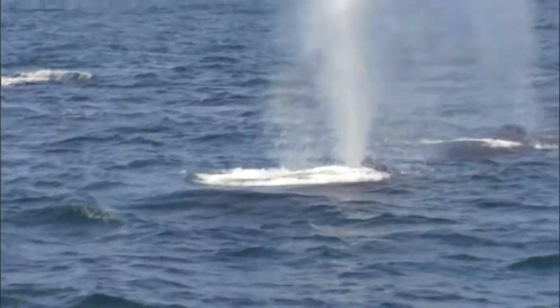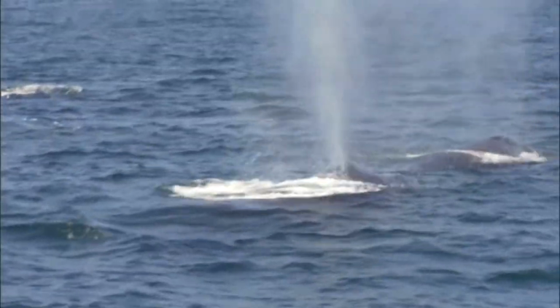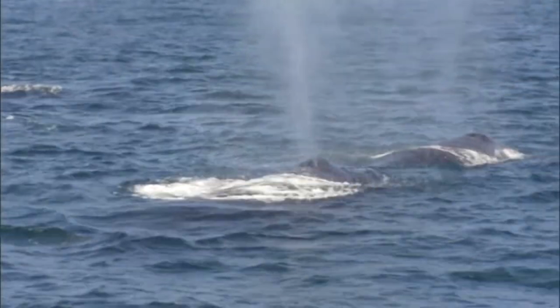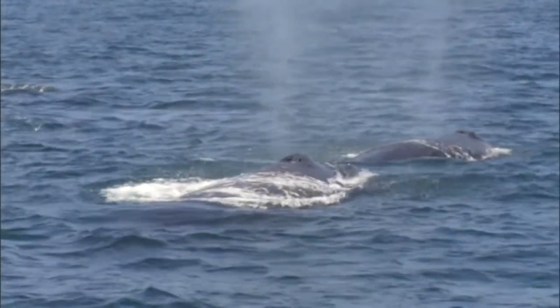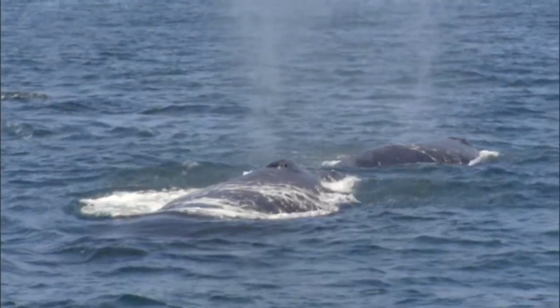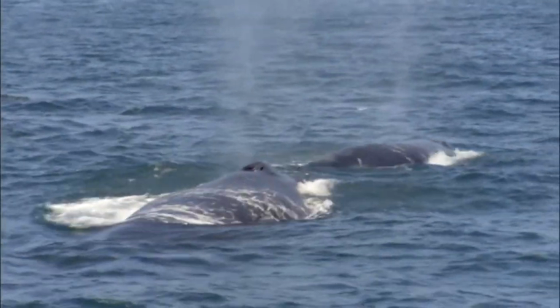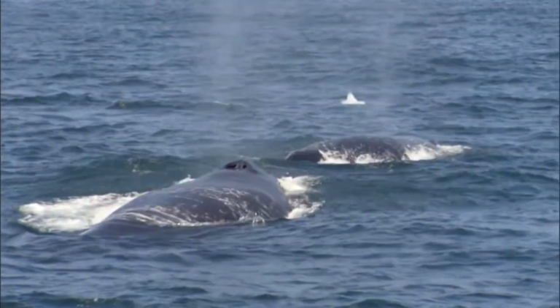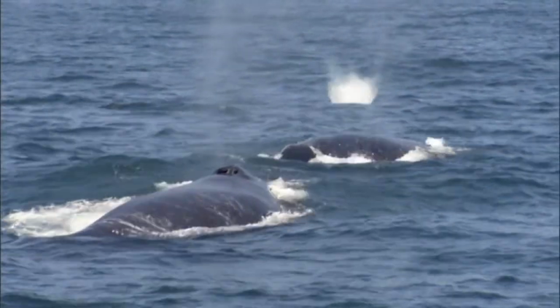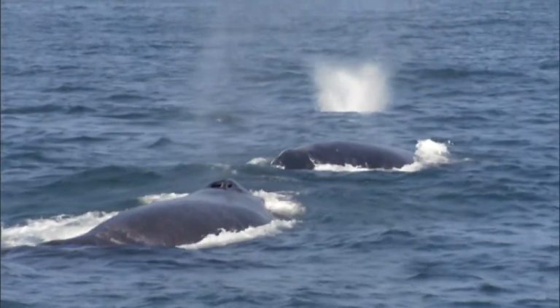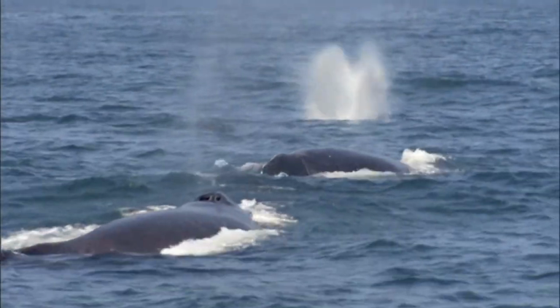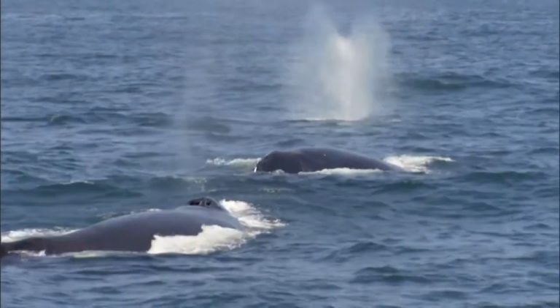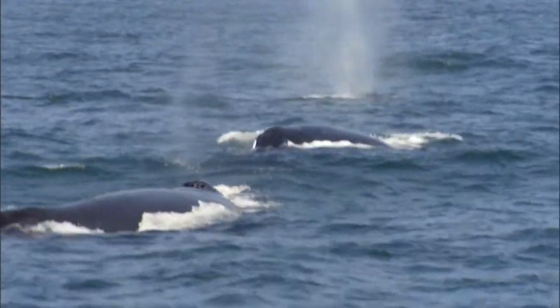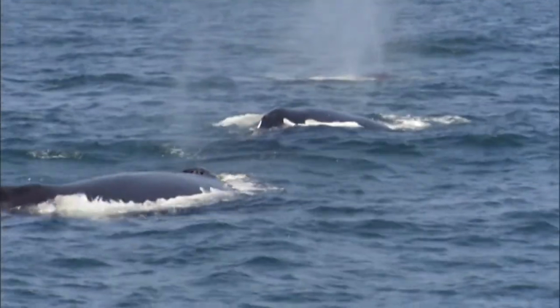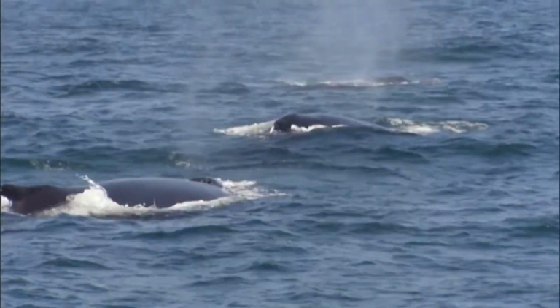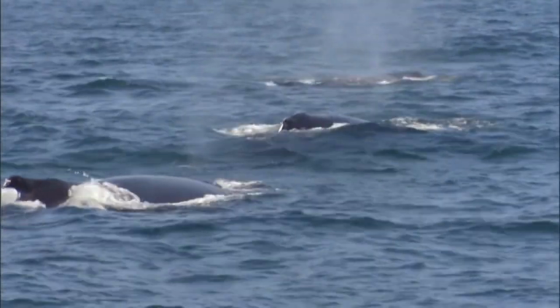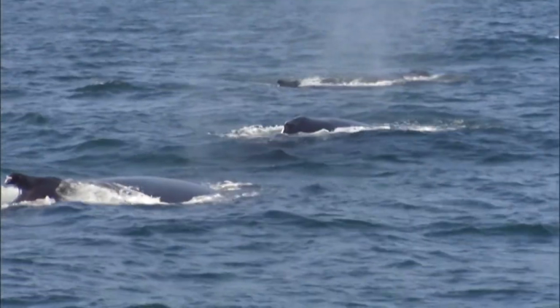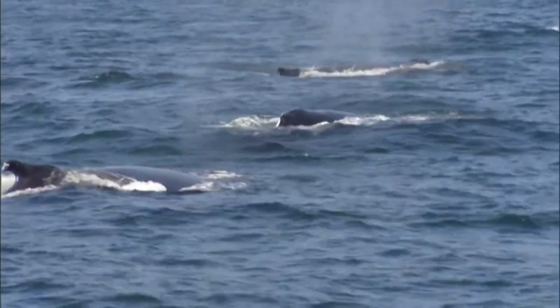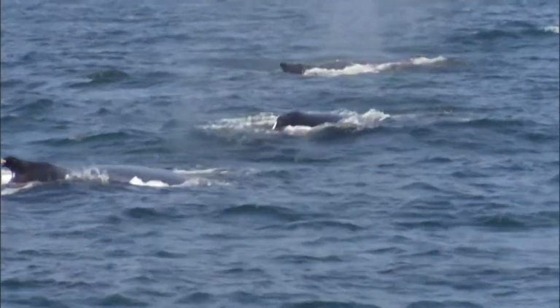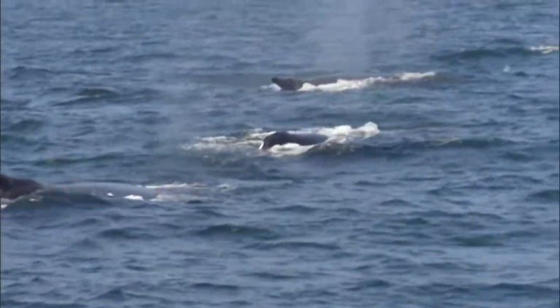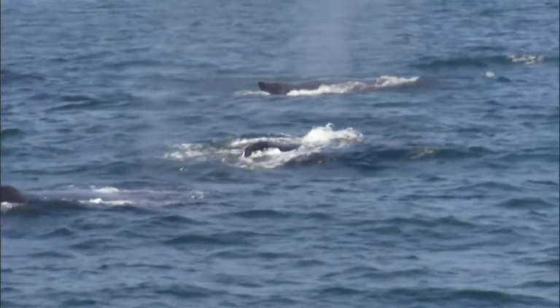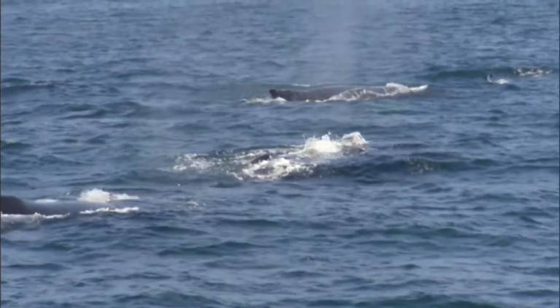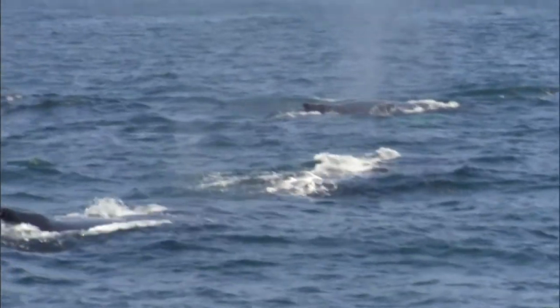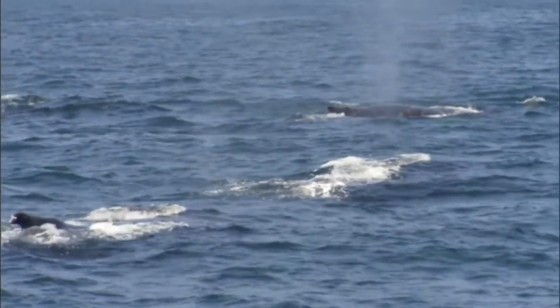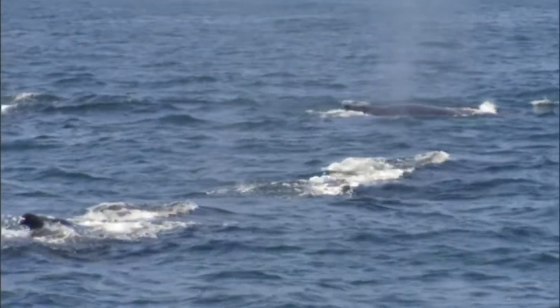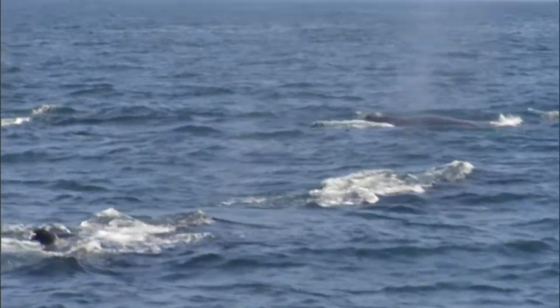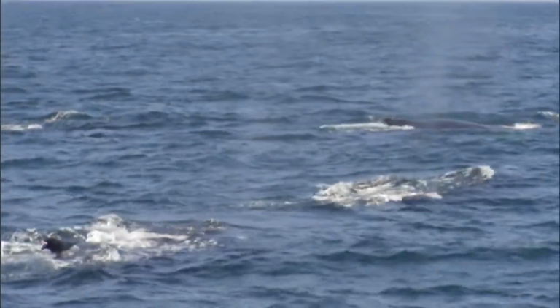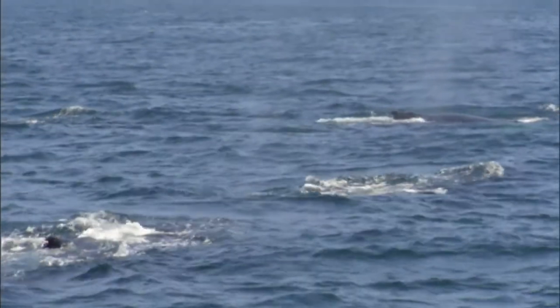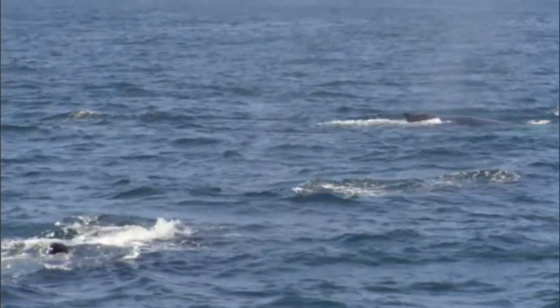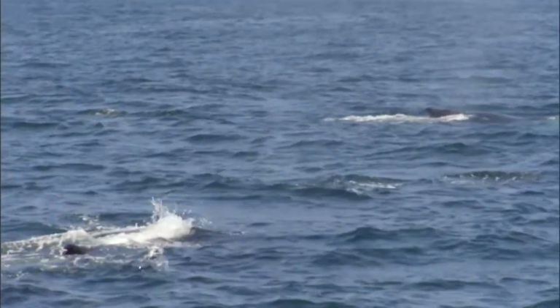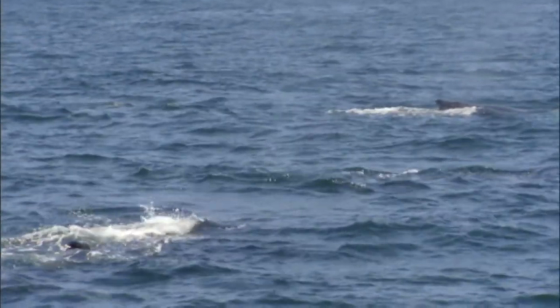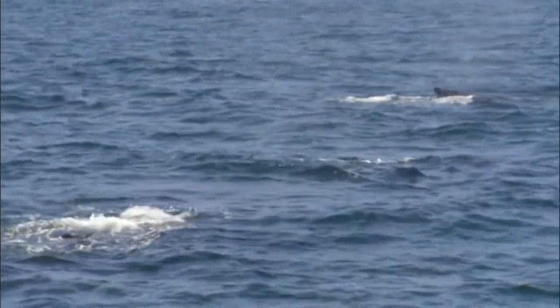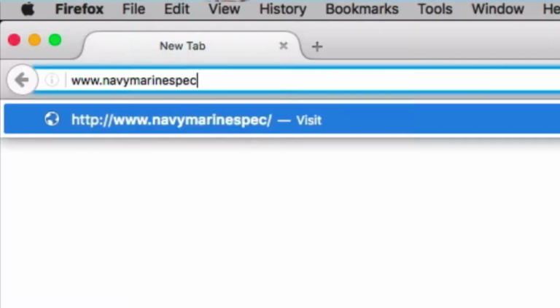If we collect enough data, it would be great to be able to predict when and where we might see these animals, and that would really be an important step to be able to take.